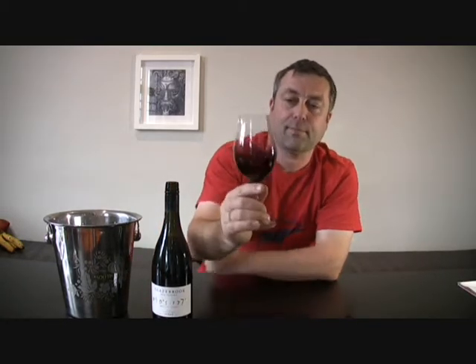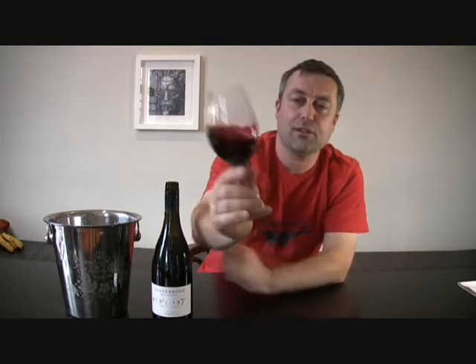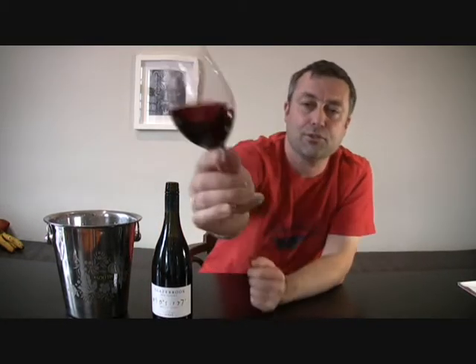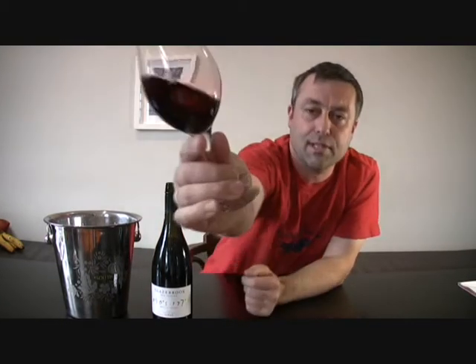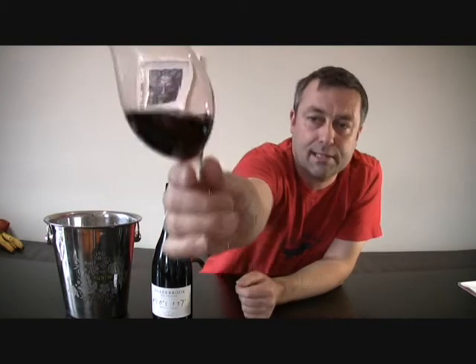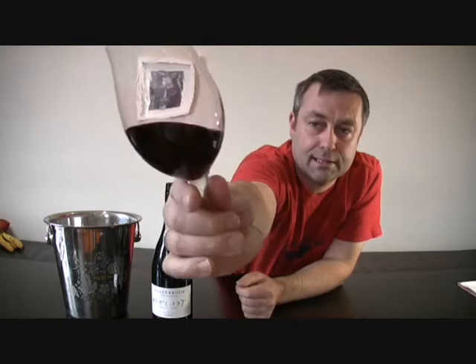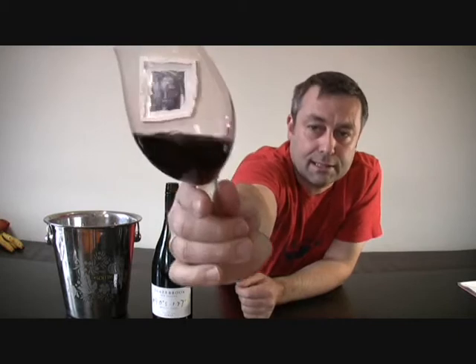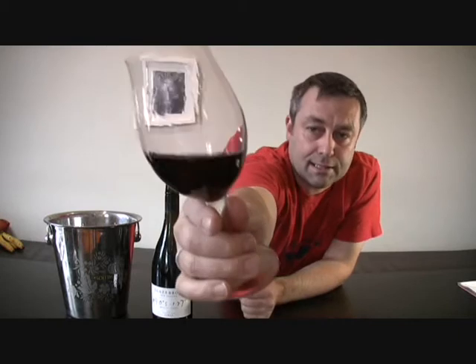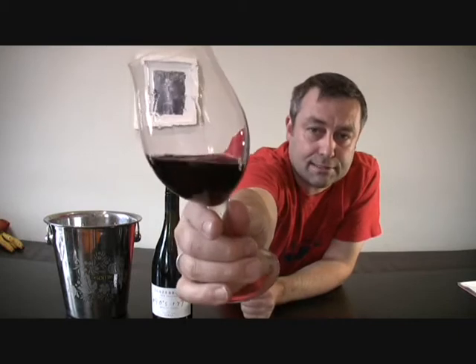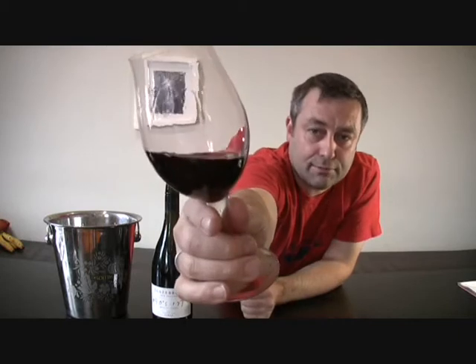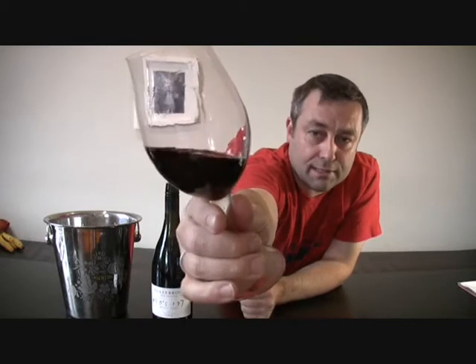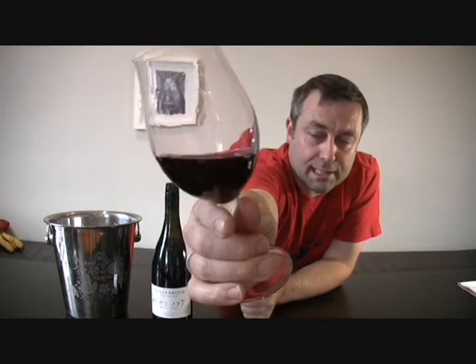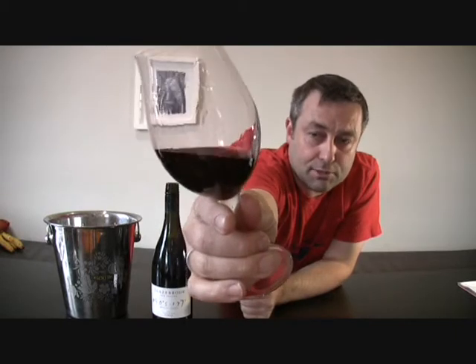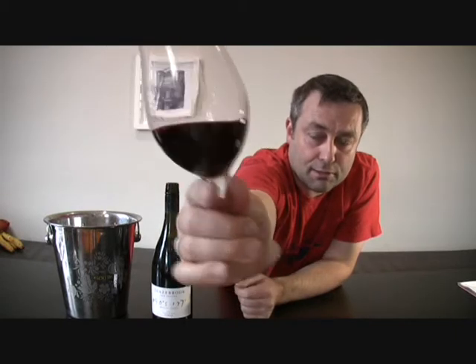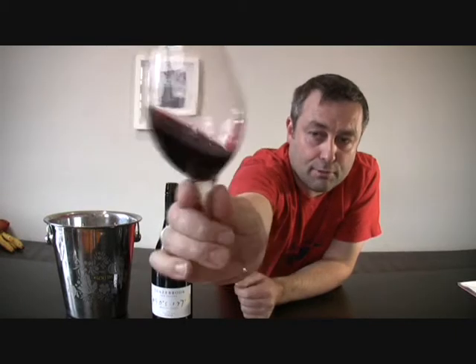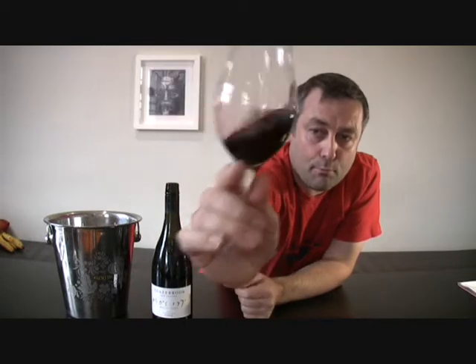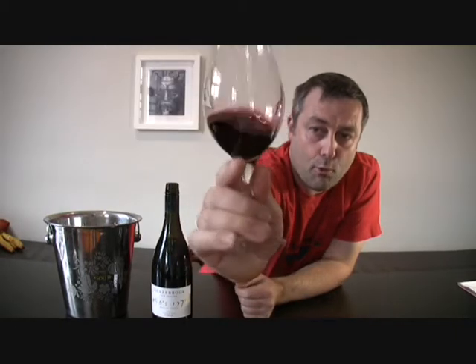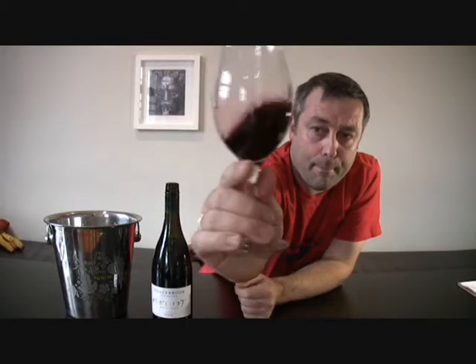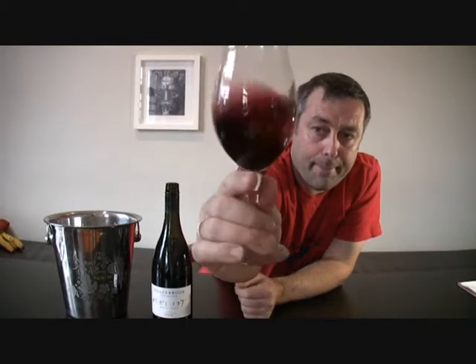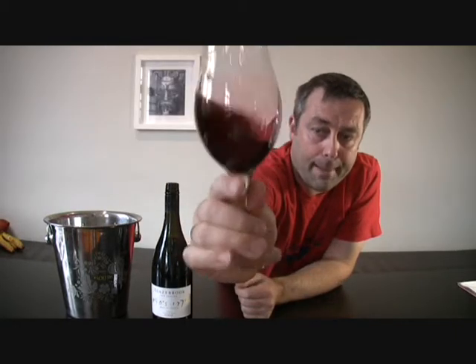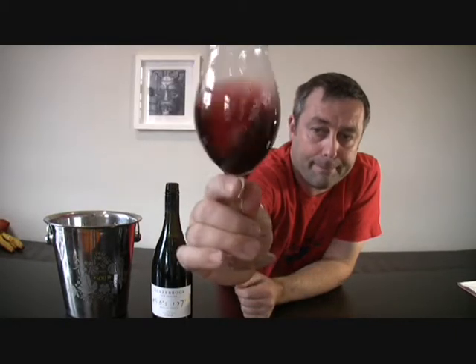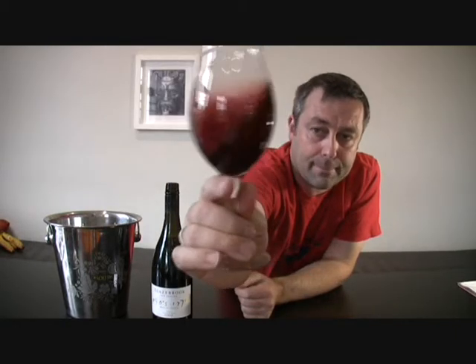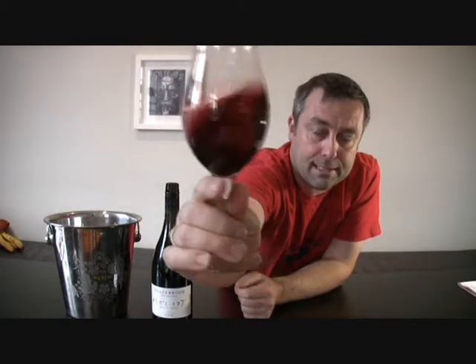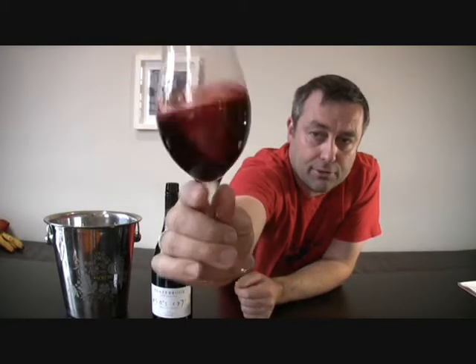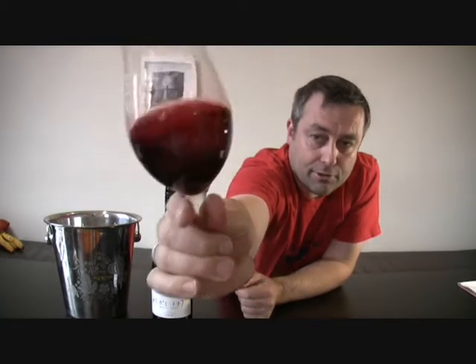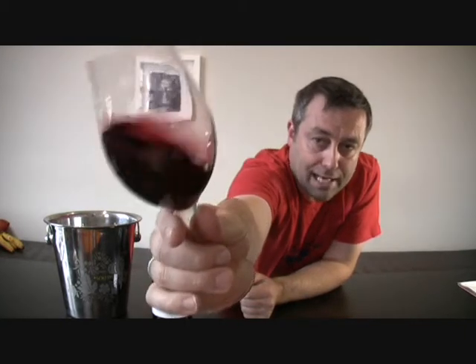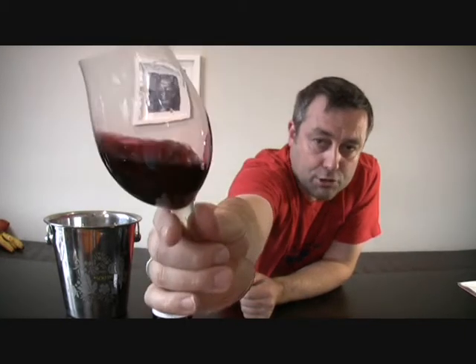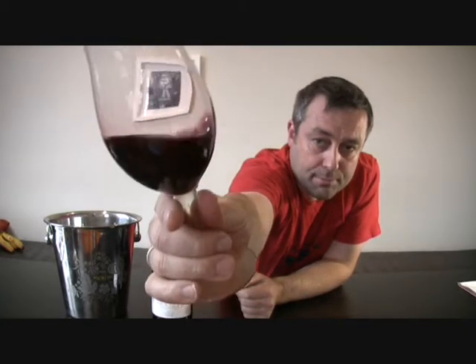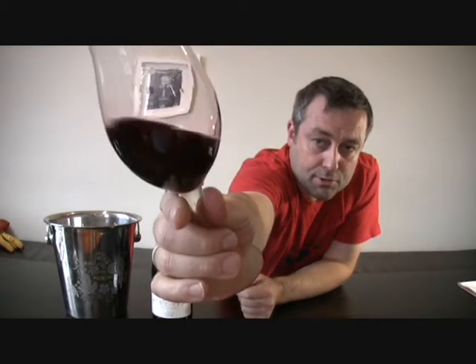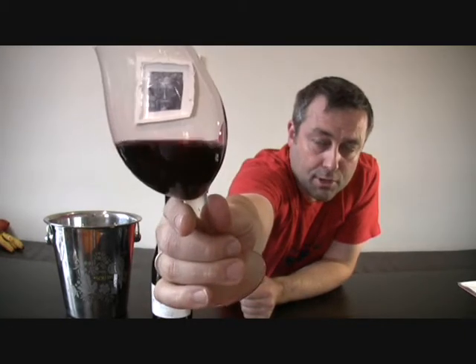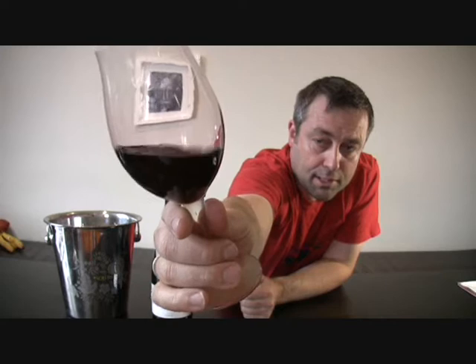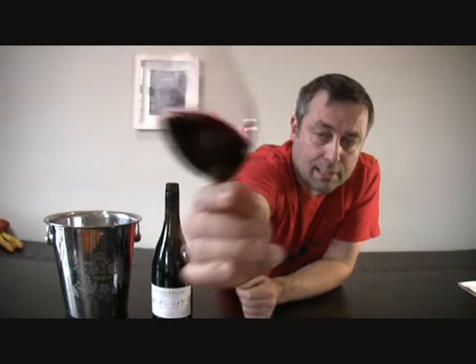As you can see, it's a very deep, plum-slash-crimson kind of colour.